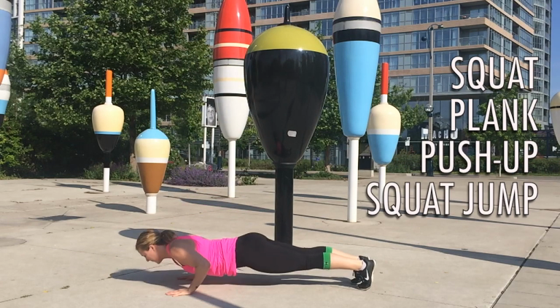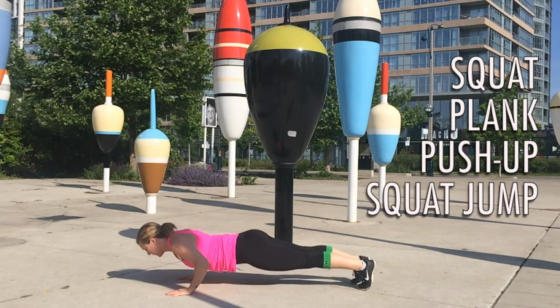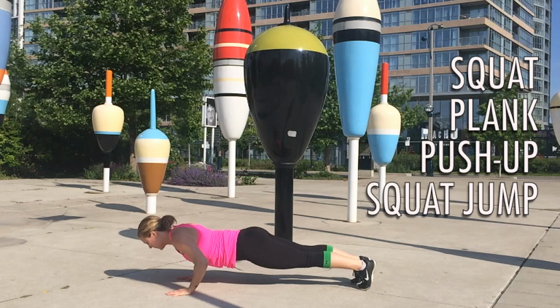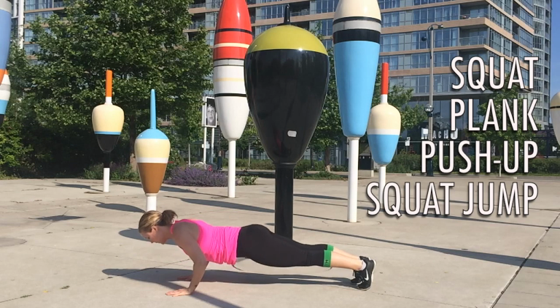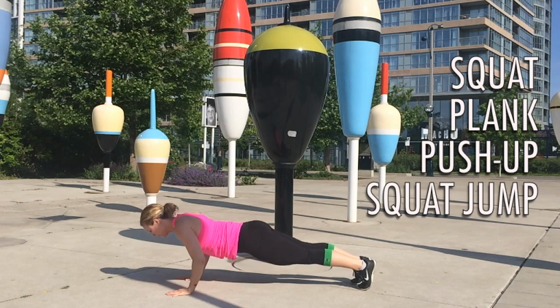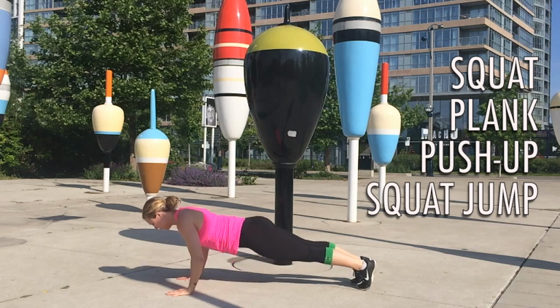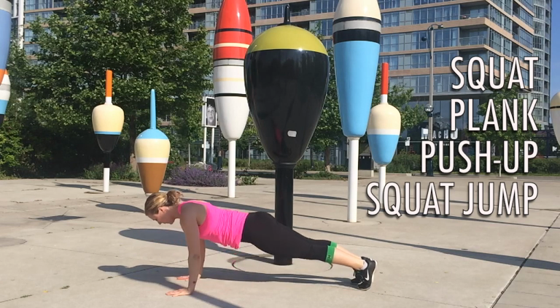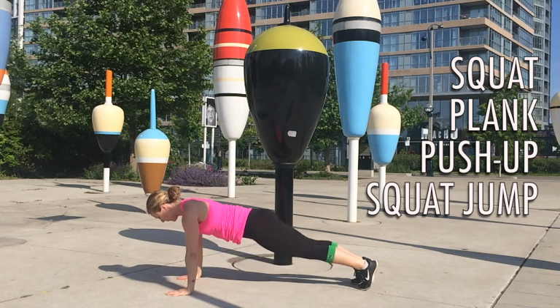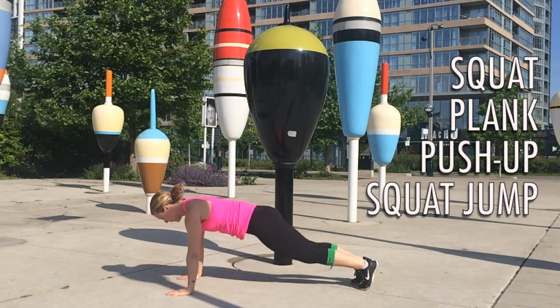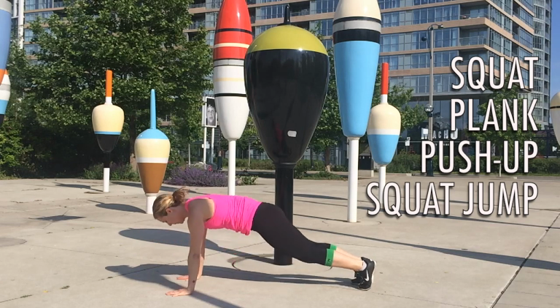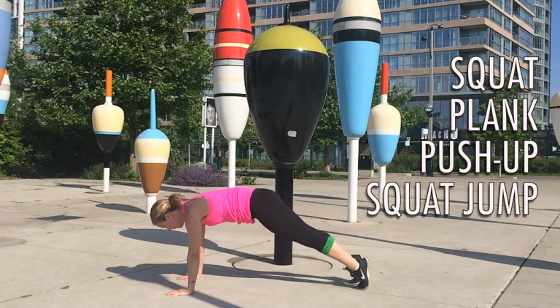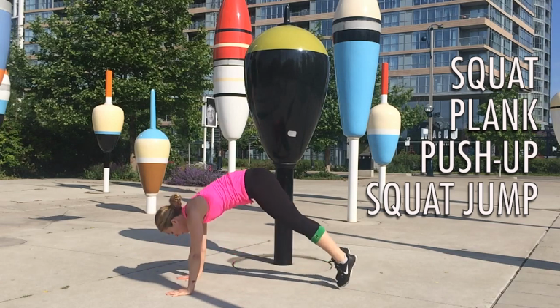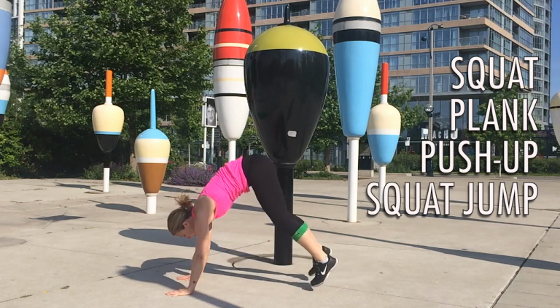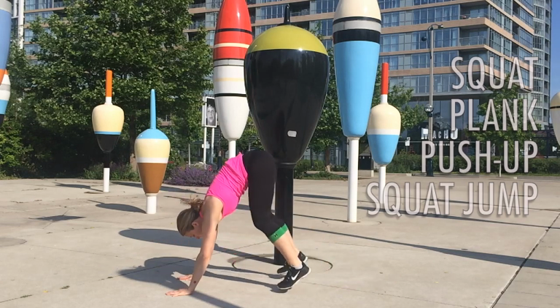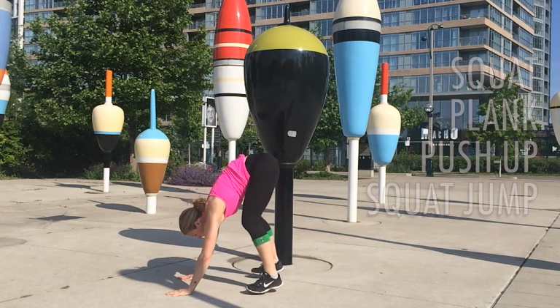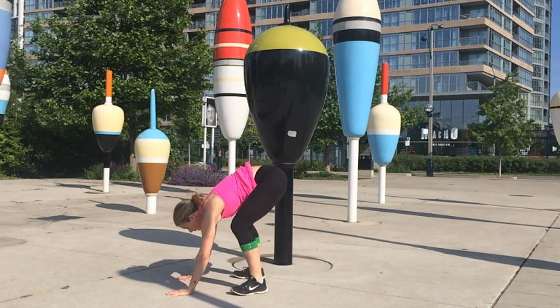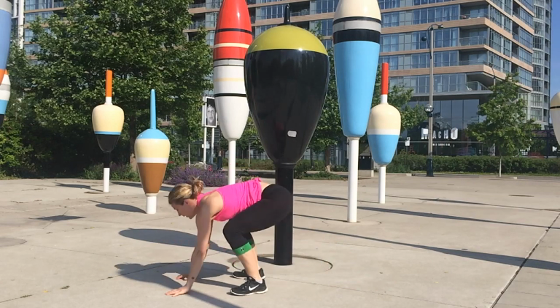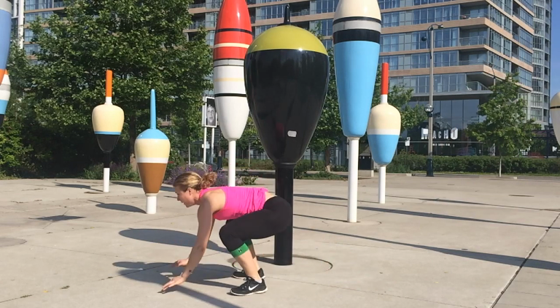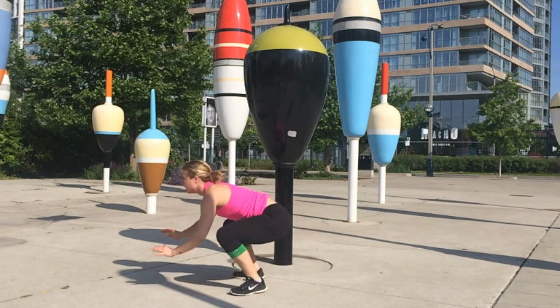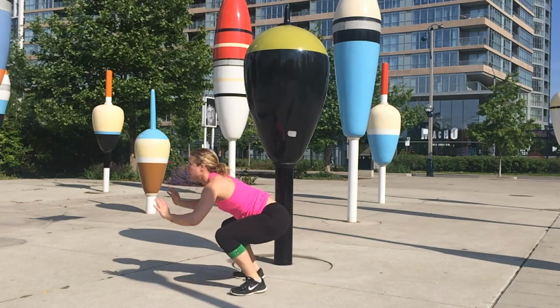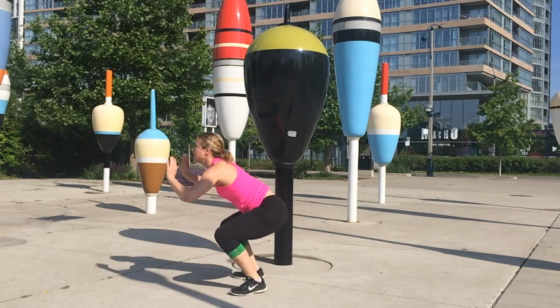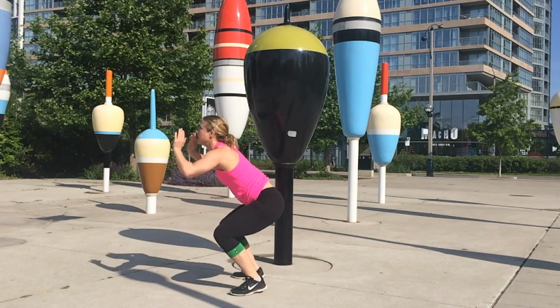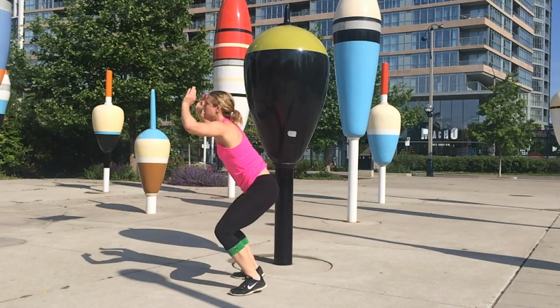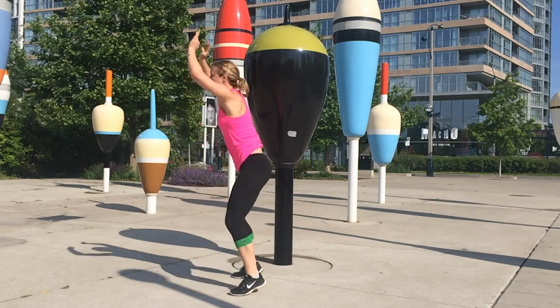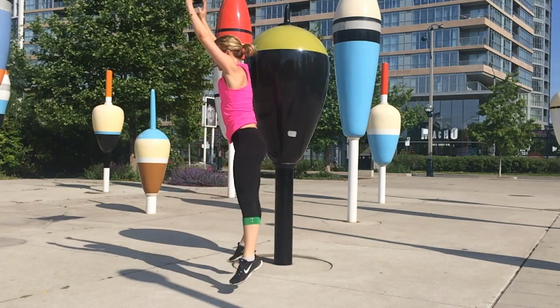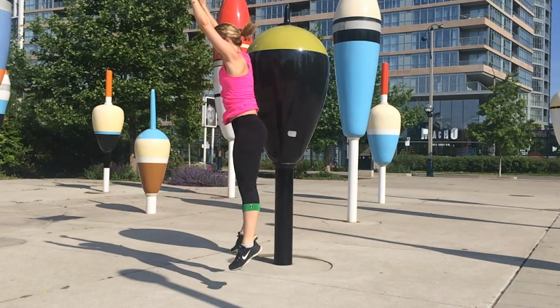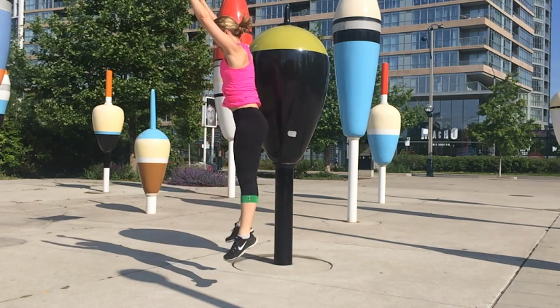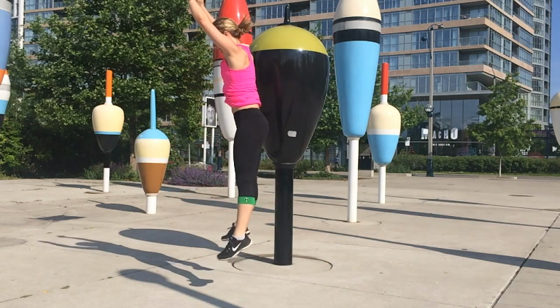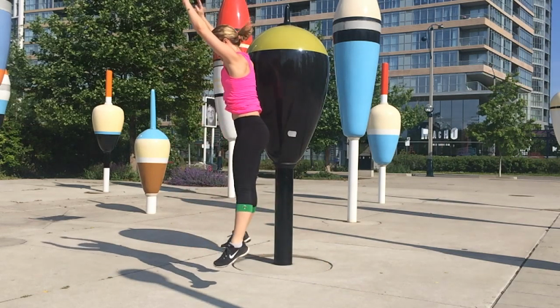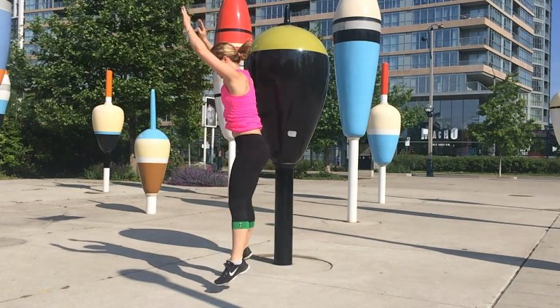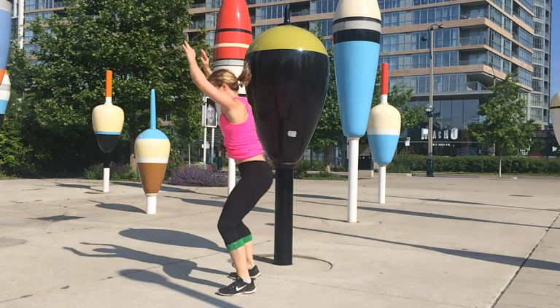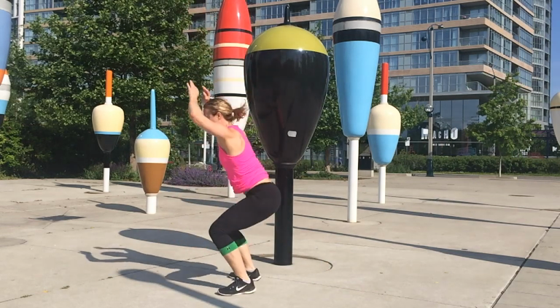All right, so now that we know what a good burpee looks like, let's take a look at a whole bunch of variations.